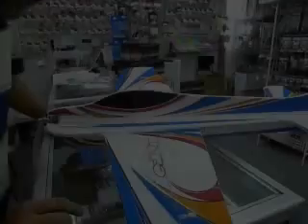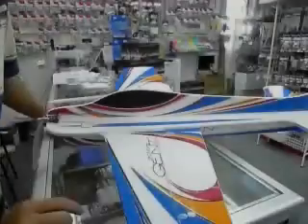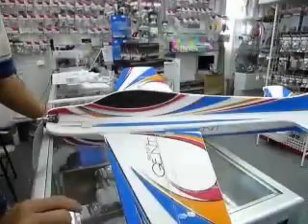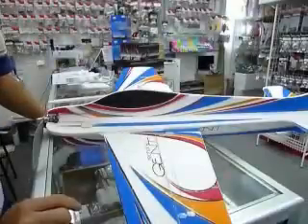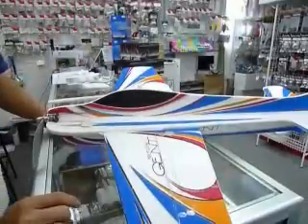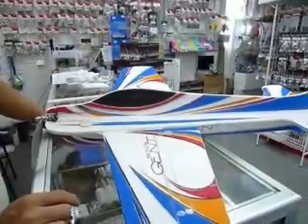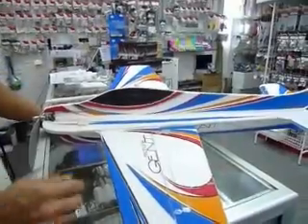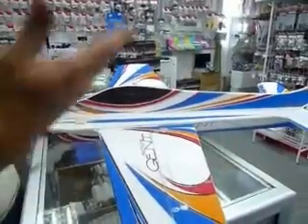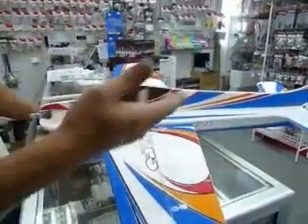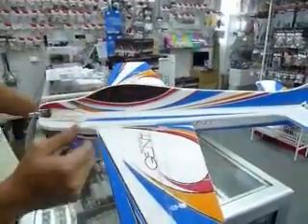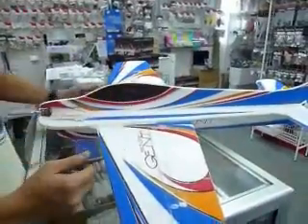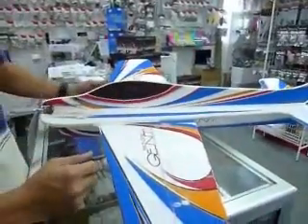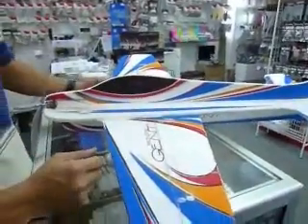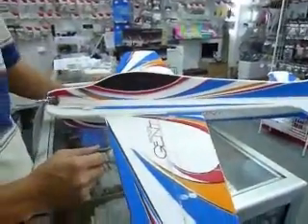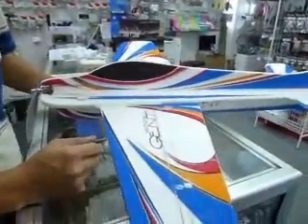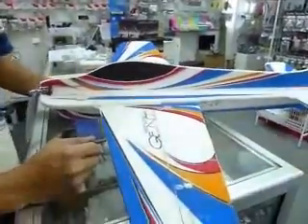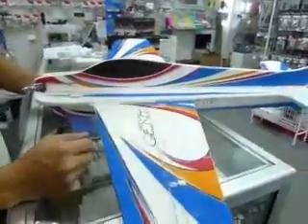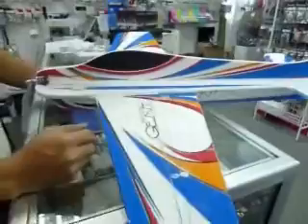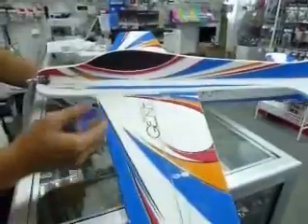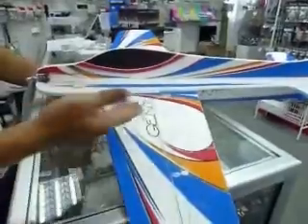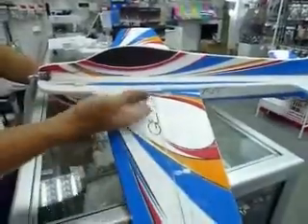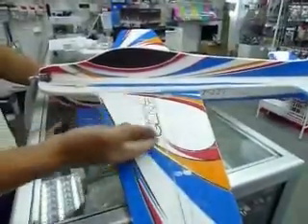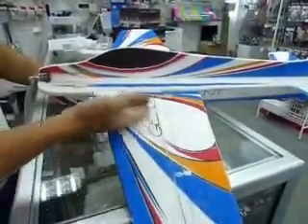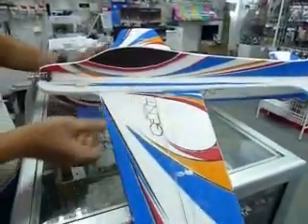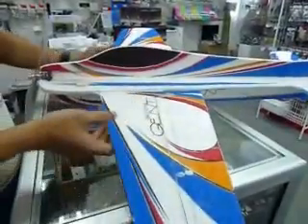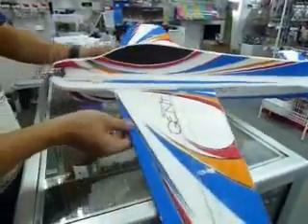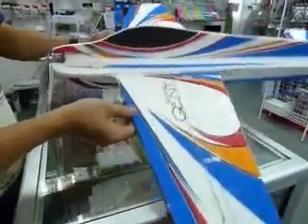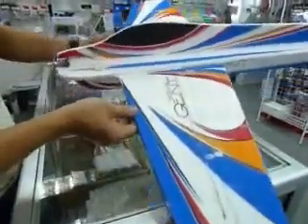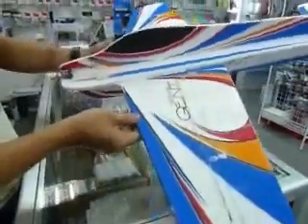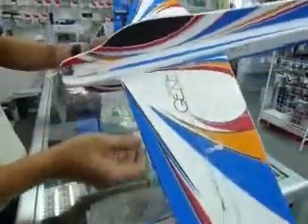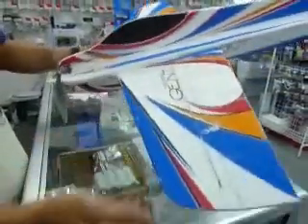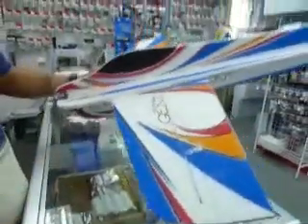Today I'm going to show you the TechOne Hobby Gen. This is the Gen from TechOne.